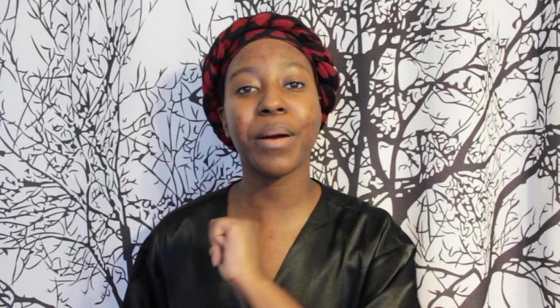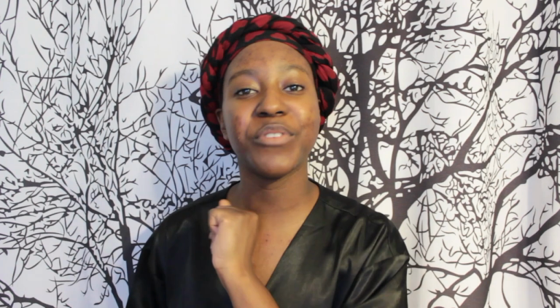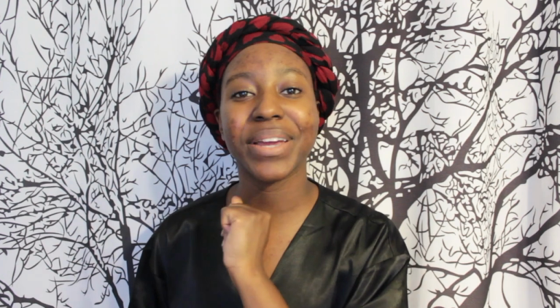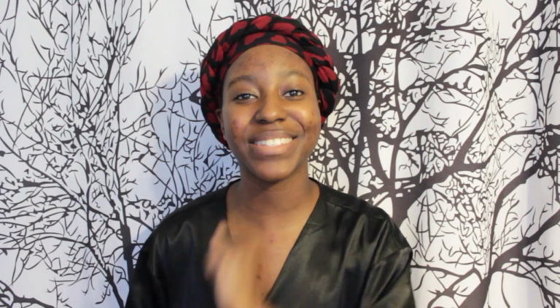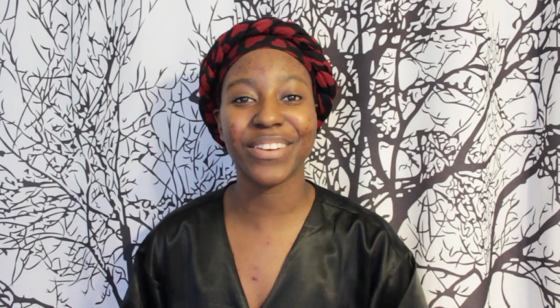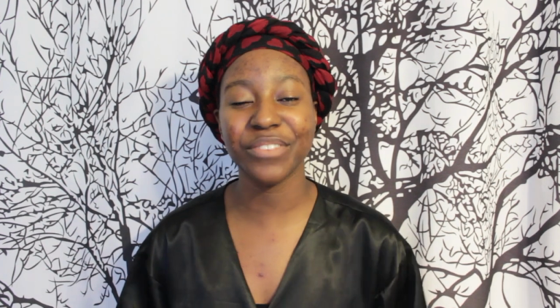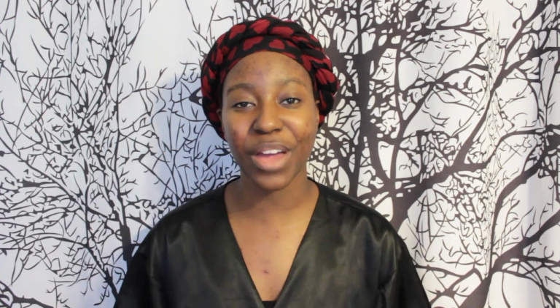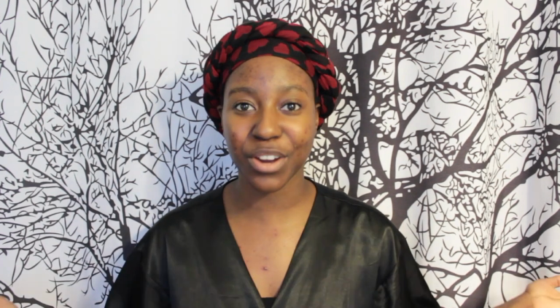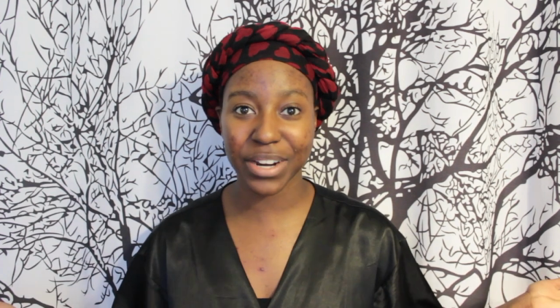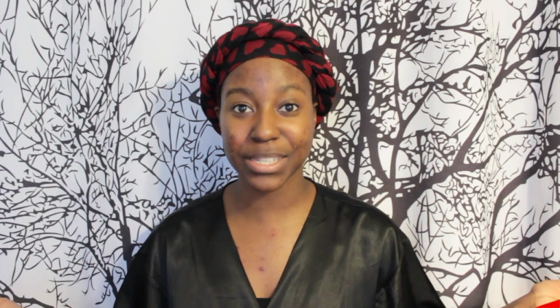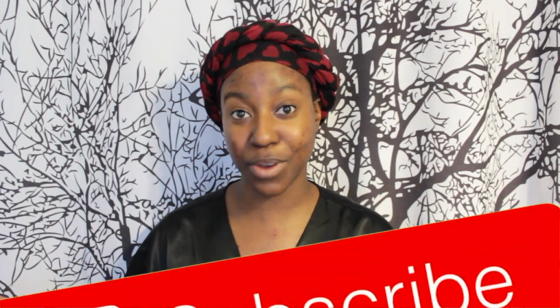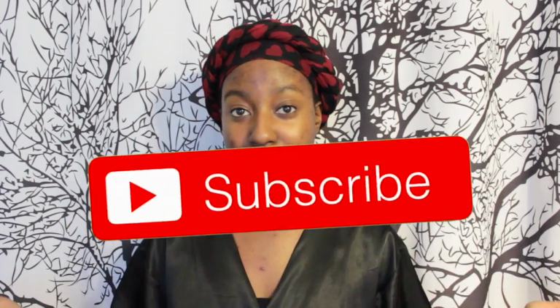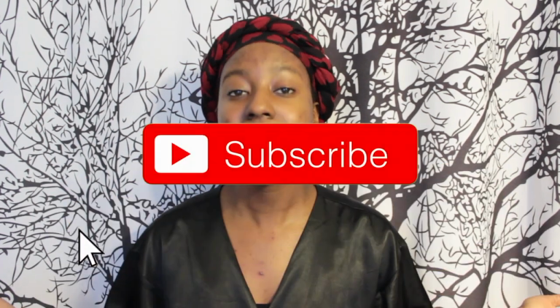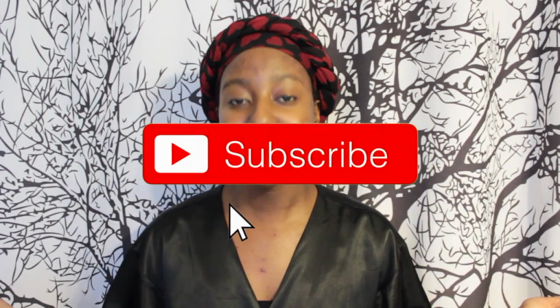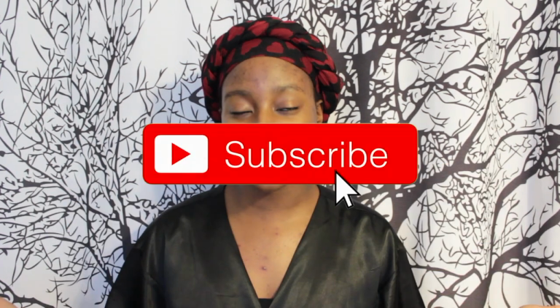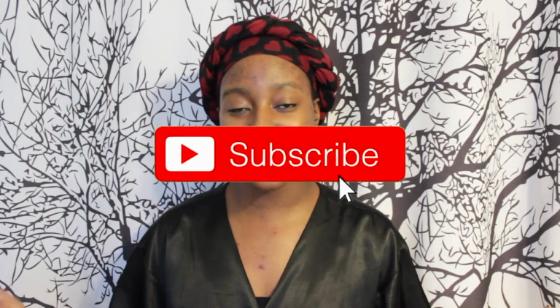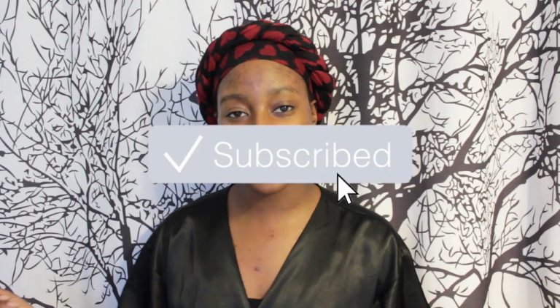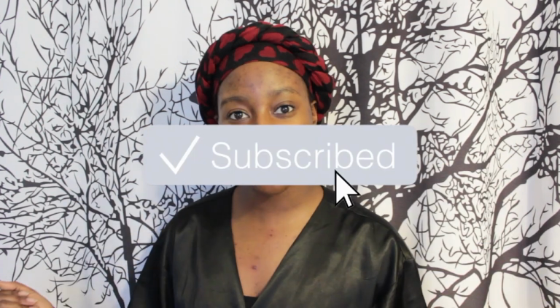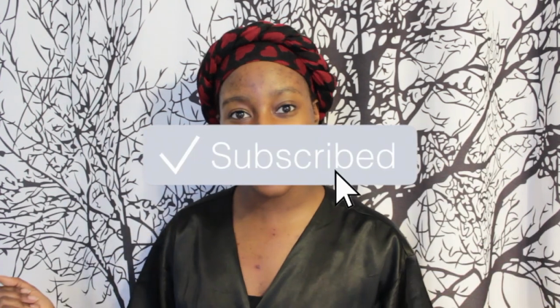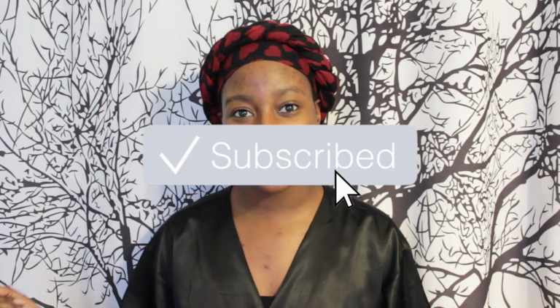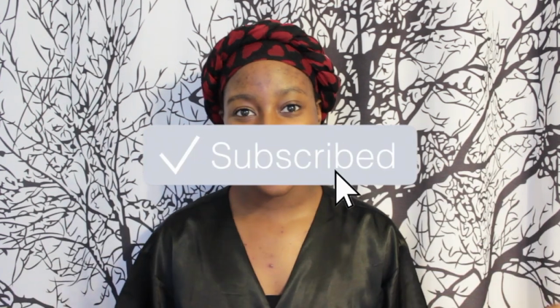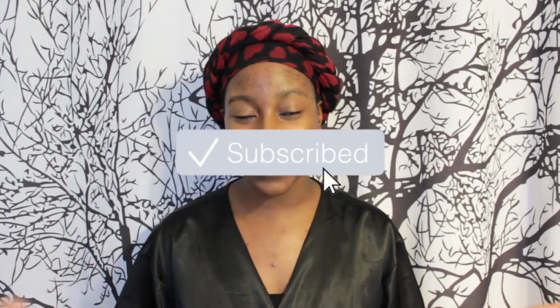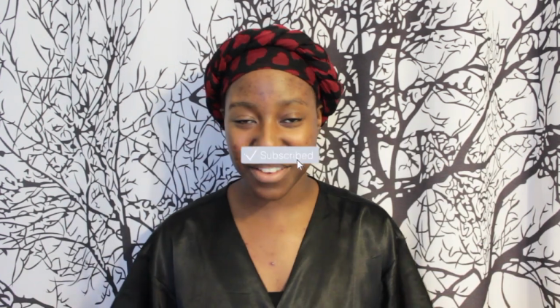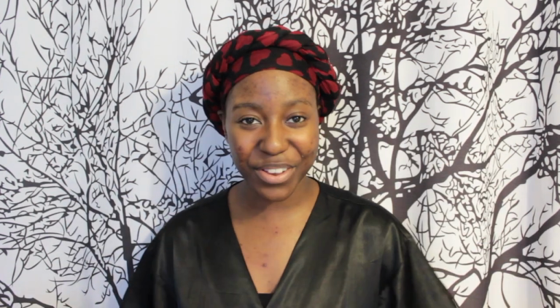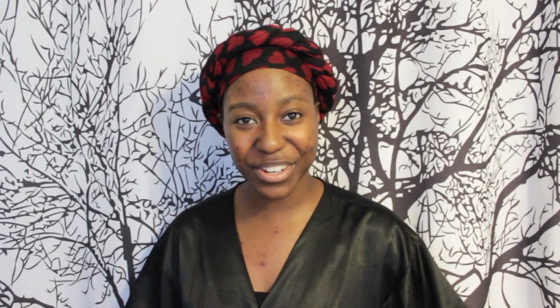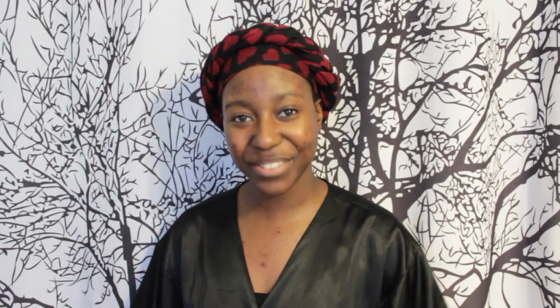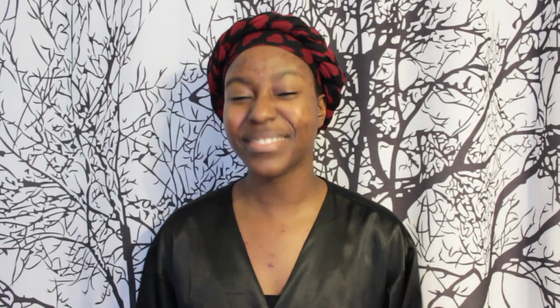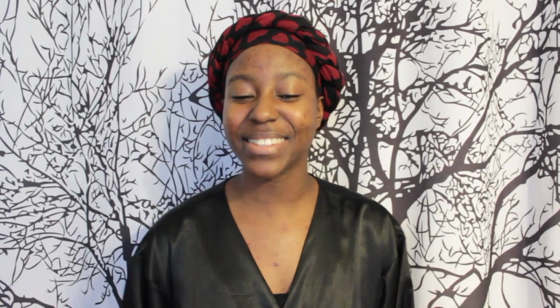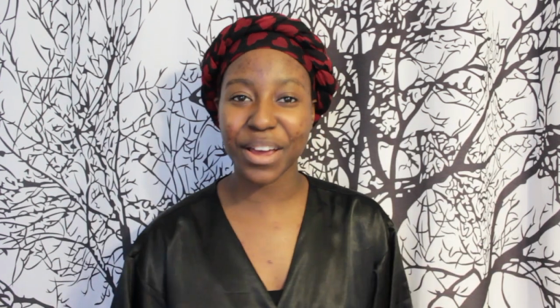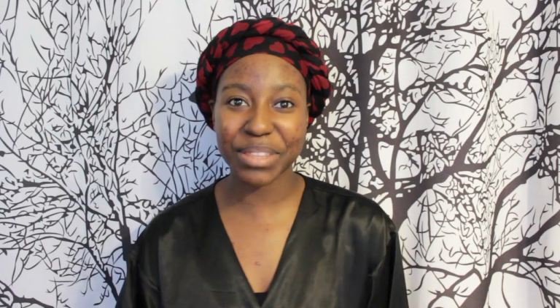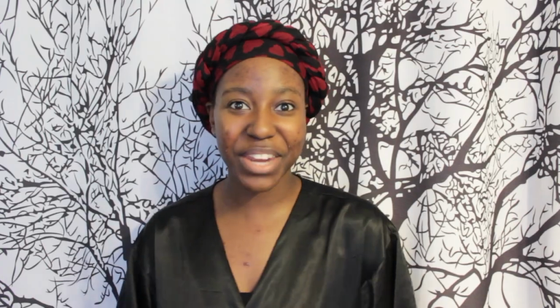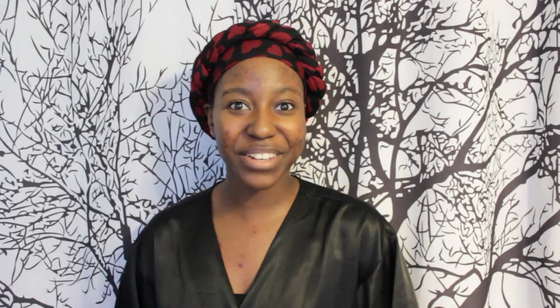But before we get started, if you haven't already subscribed, make sure to click that button. Without further ado, let's get on with the video.